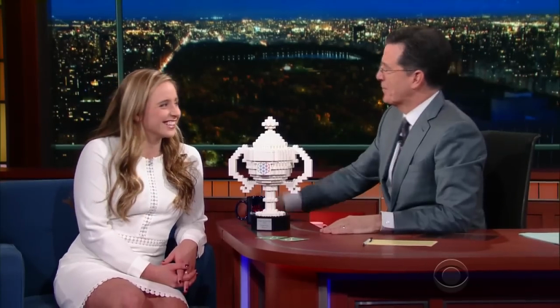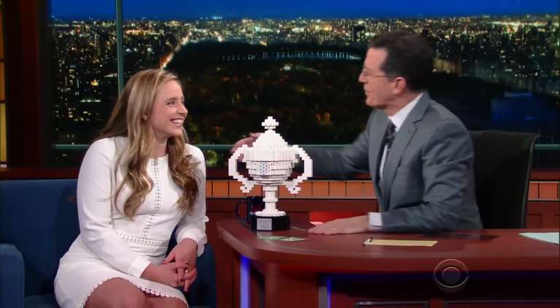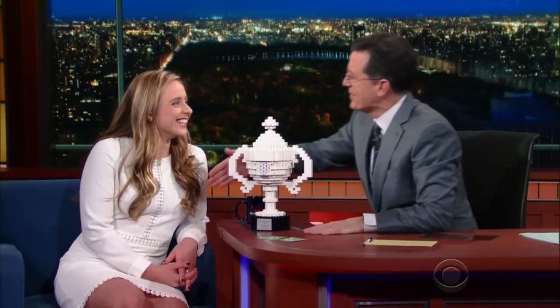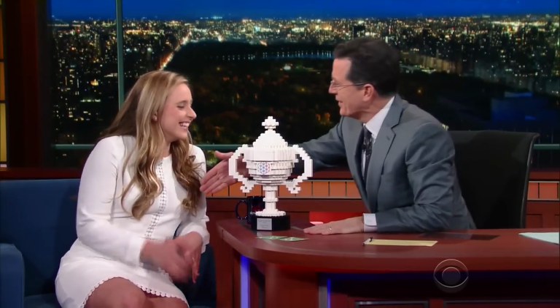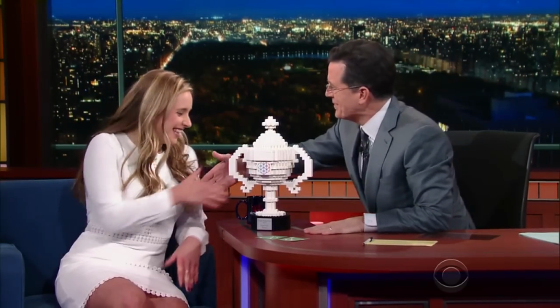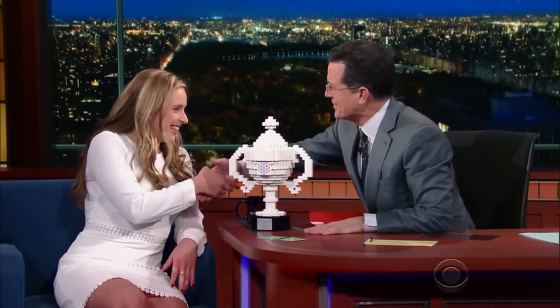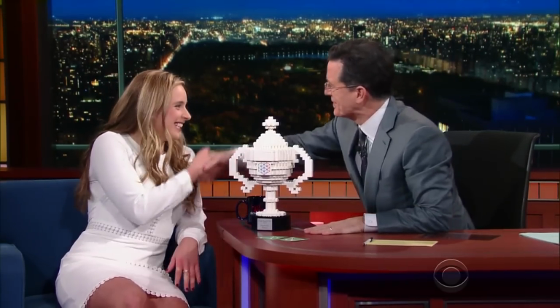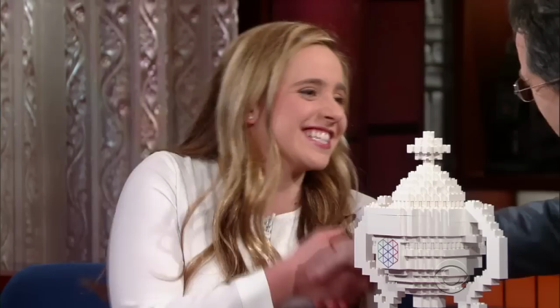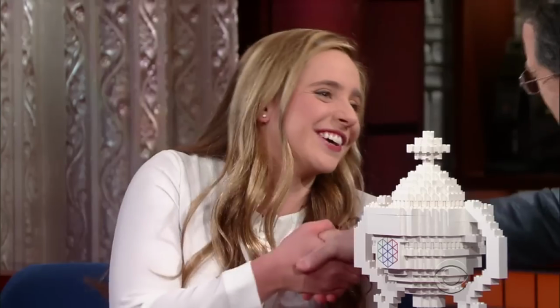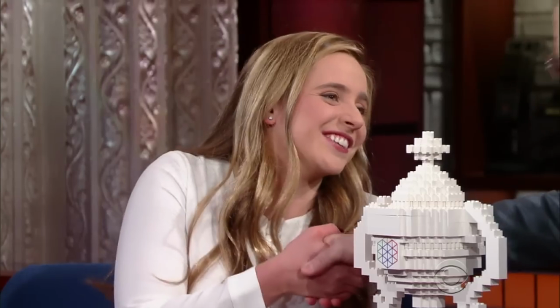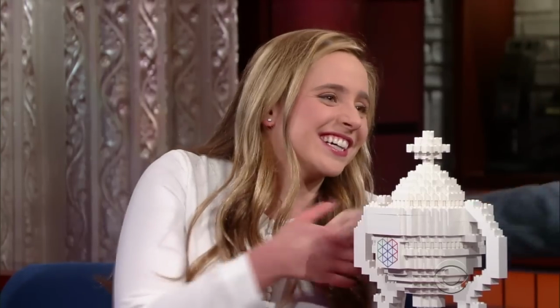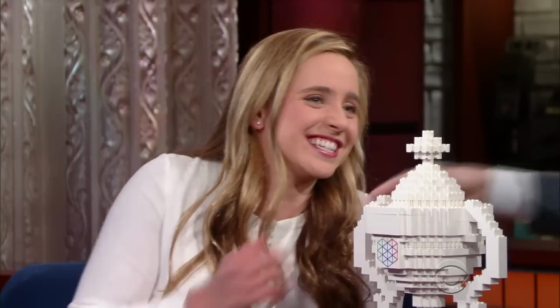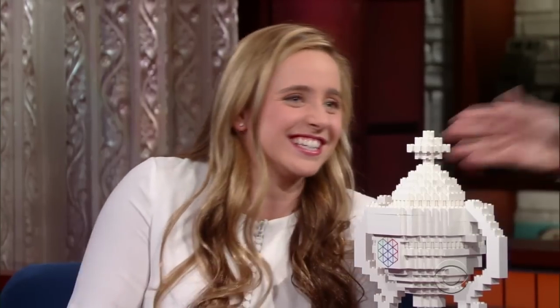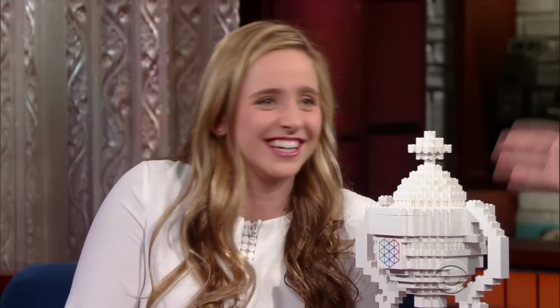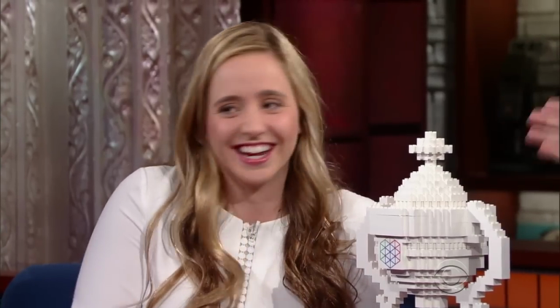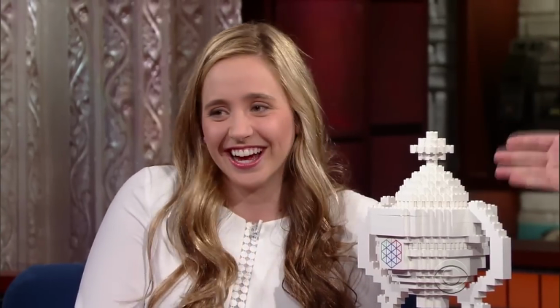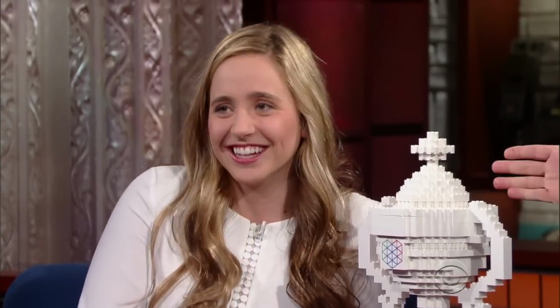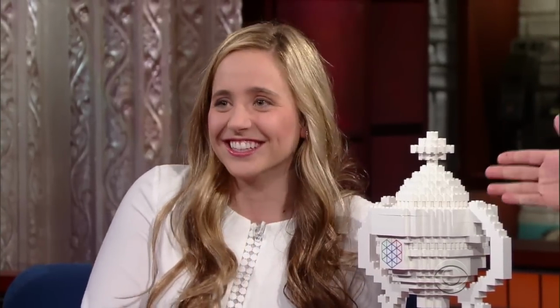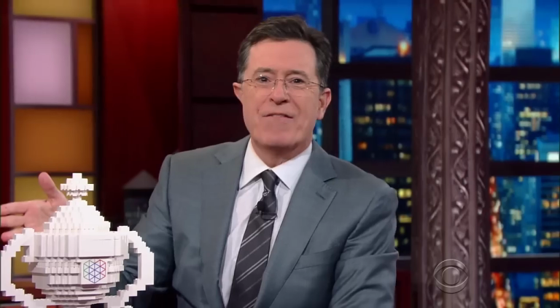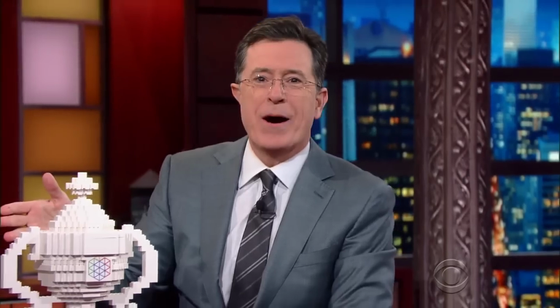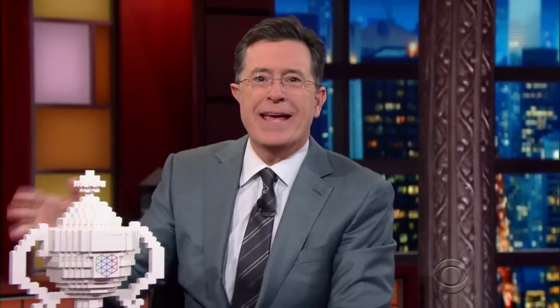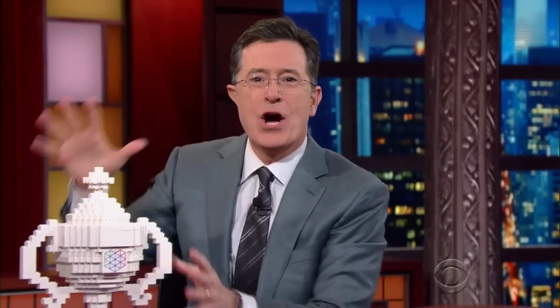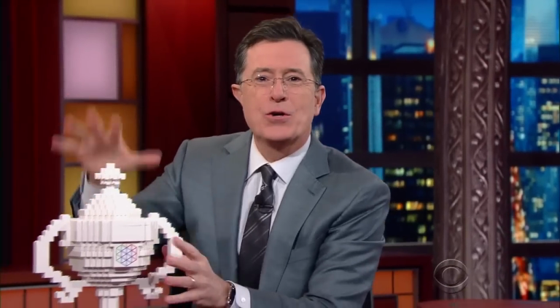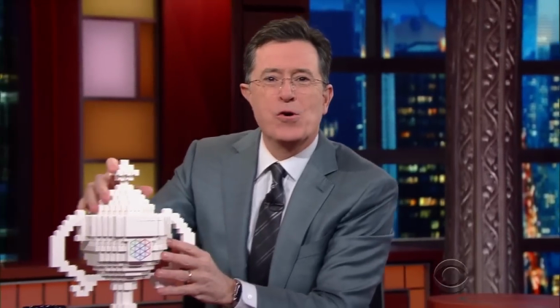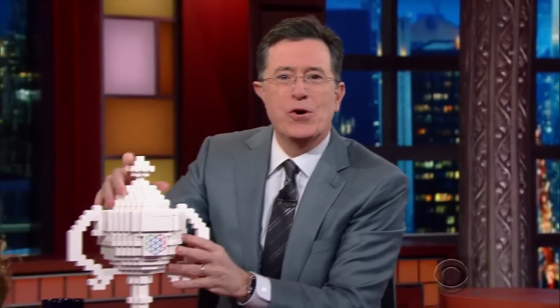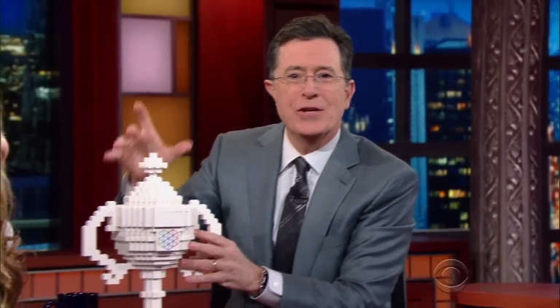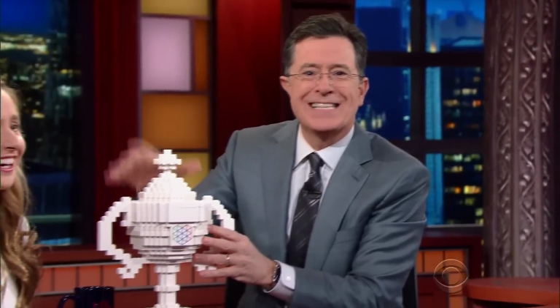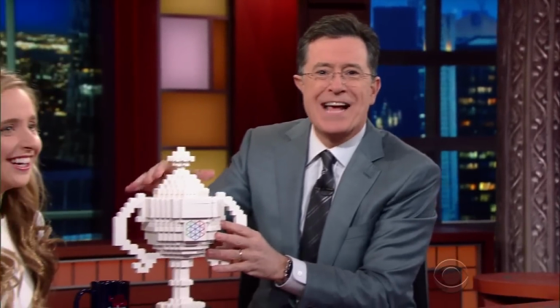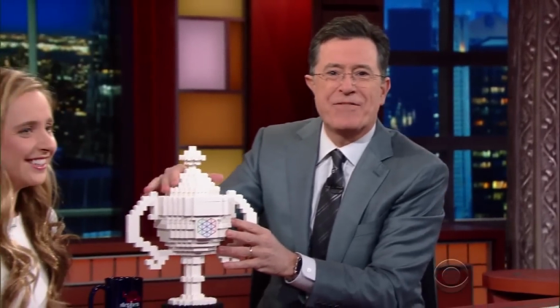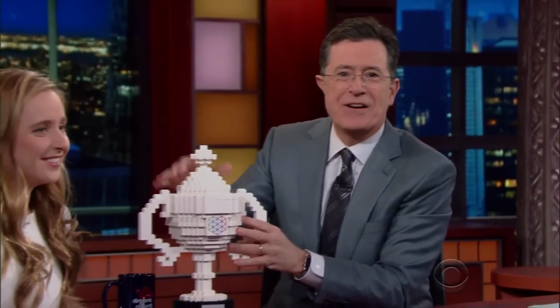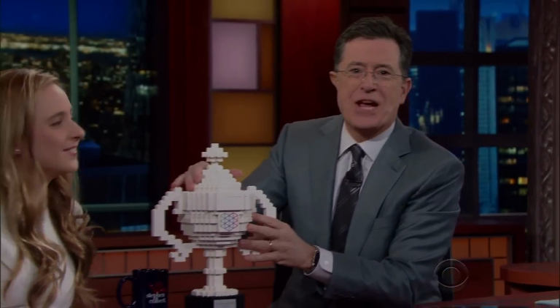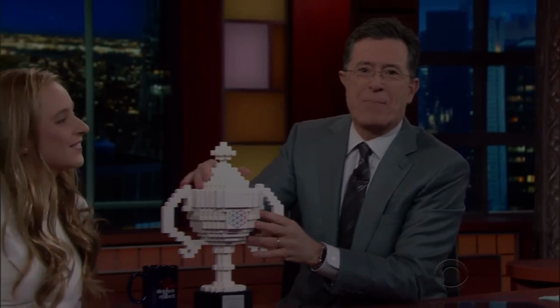Well, congratulations. Thank you so much. Olivia Hollisey, everybody — Google Science Fair champion.